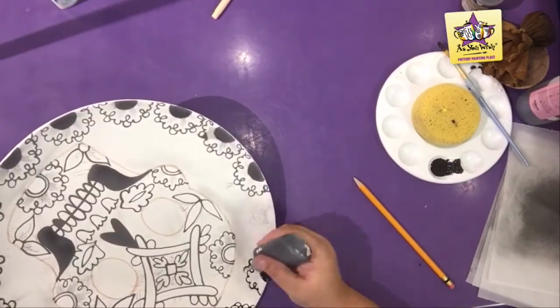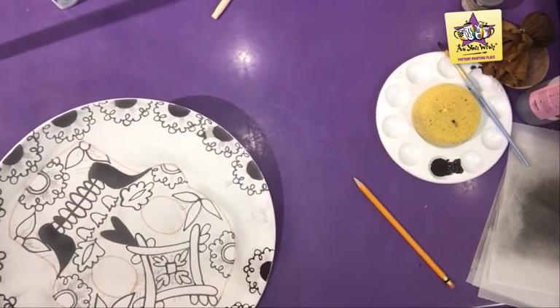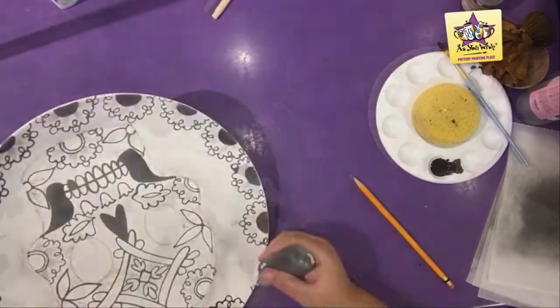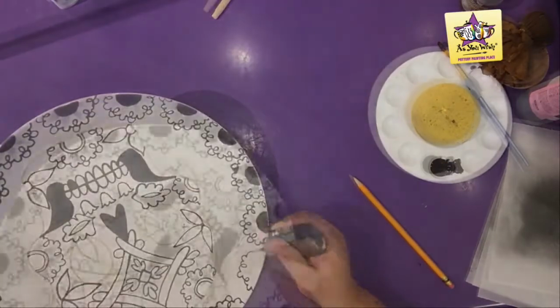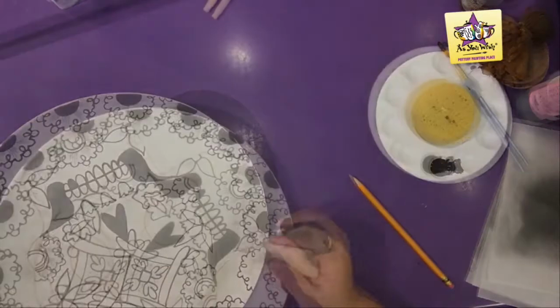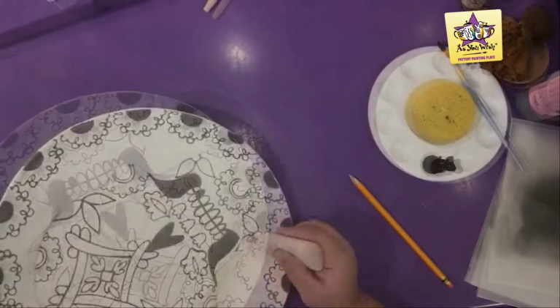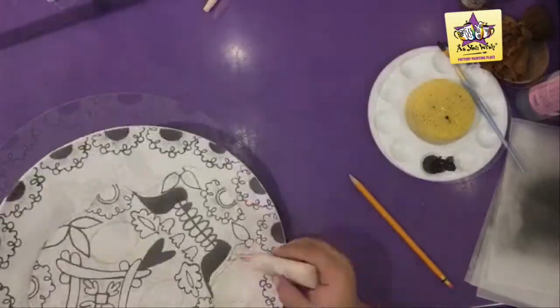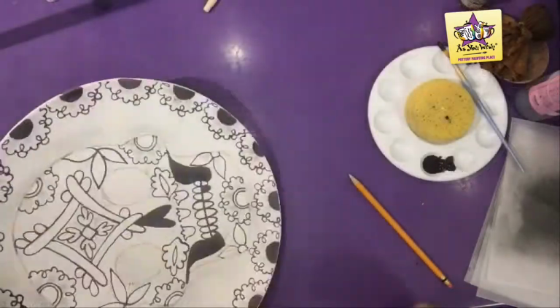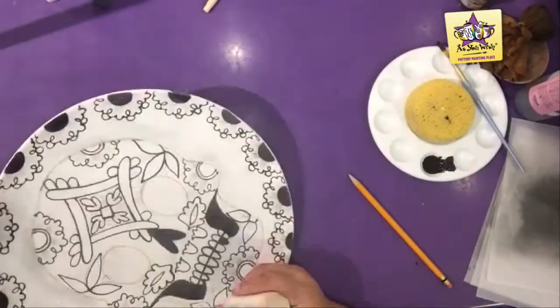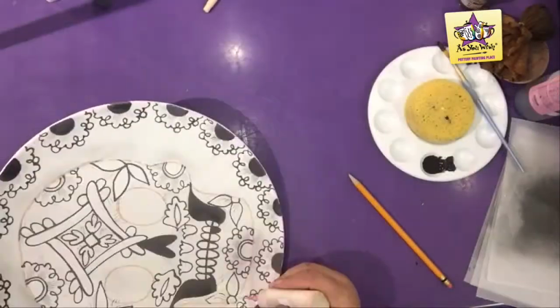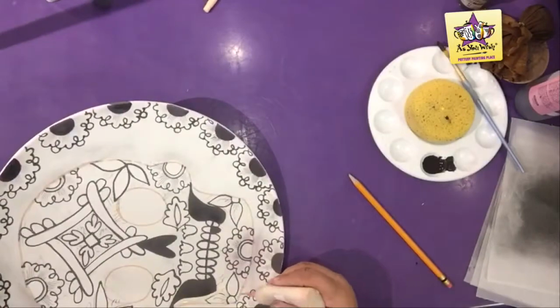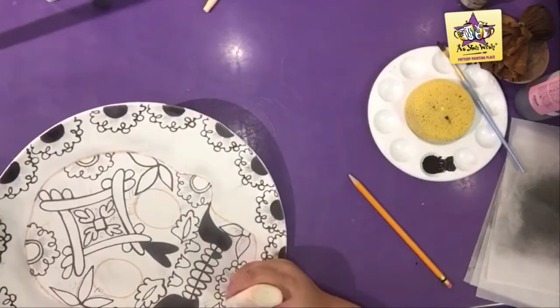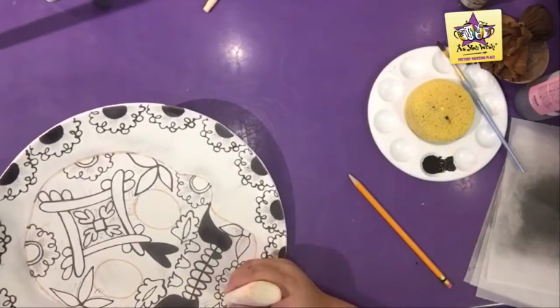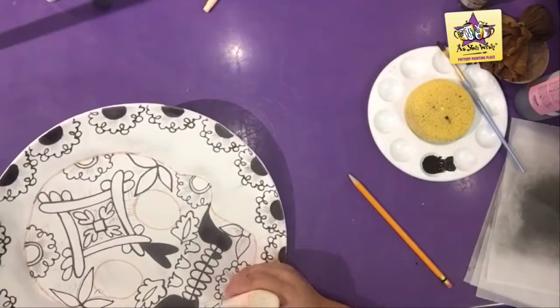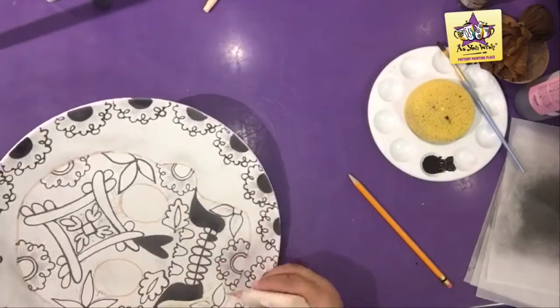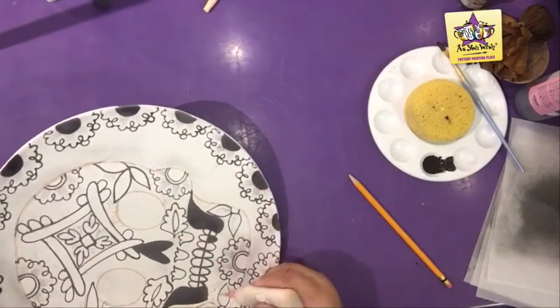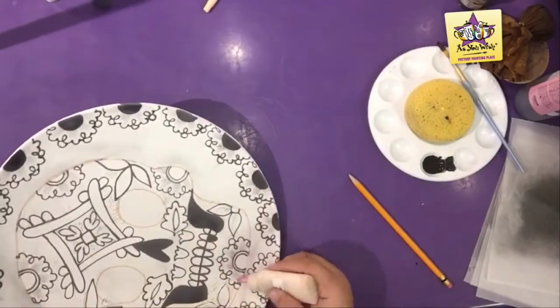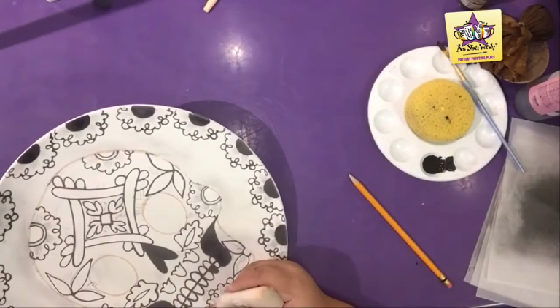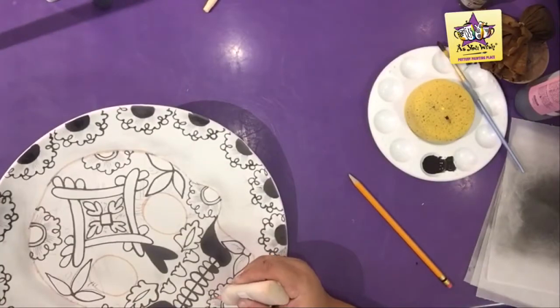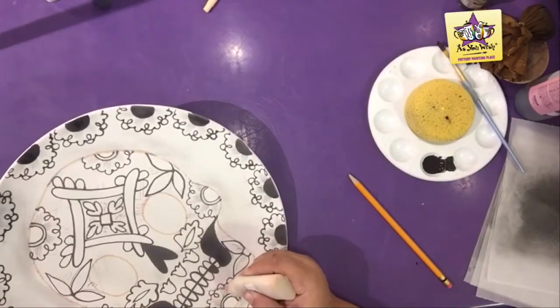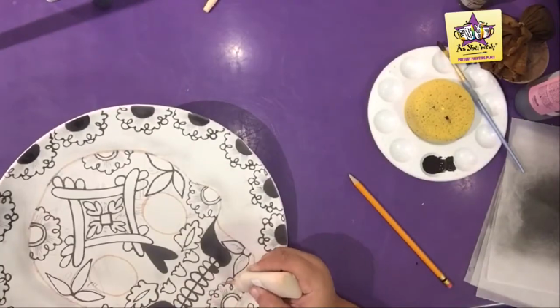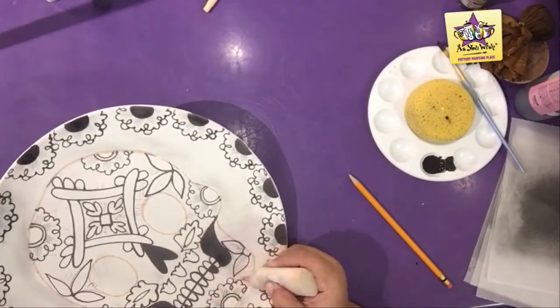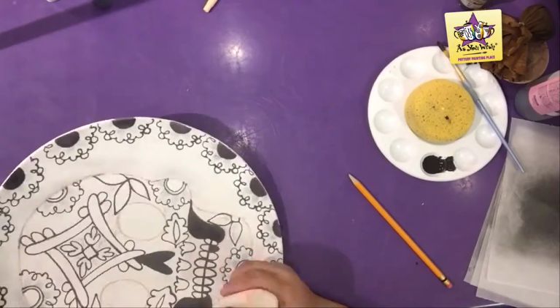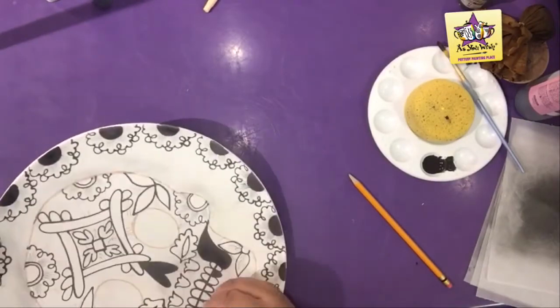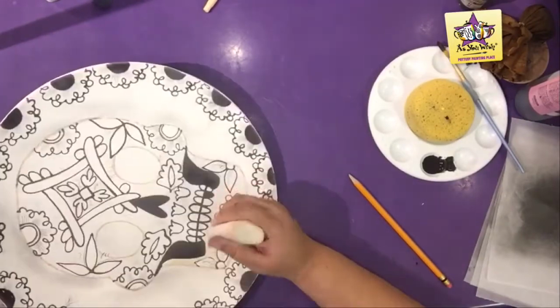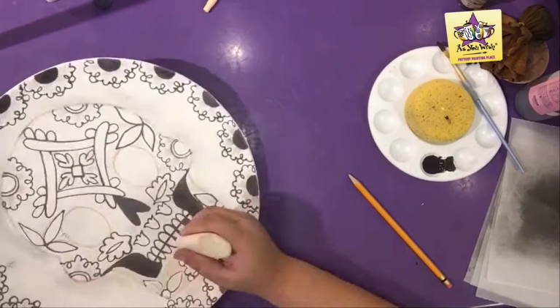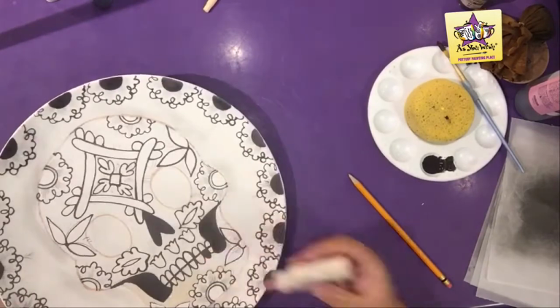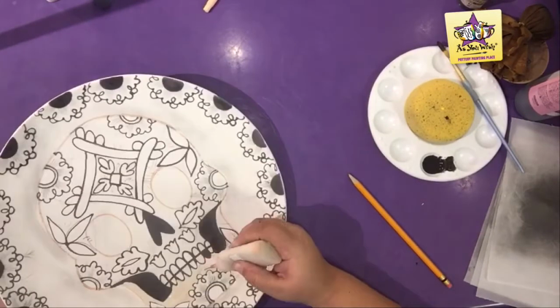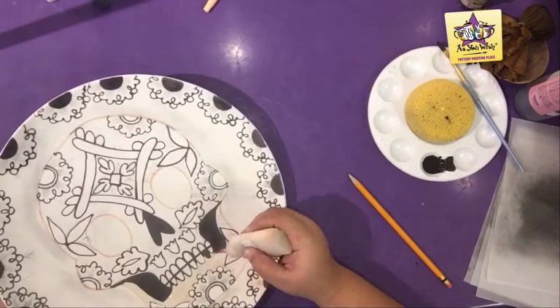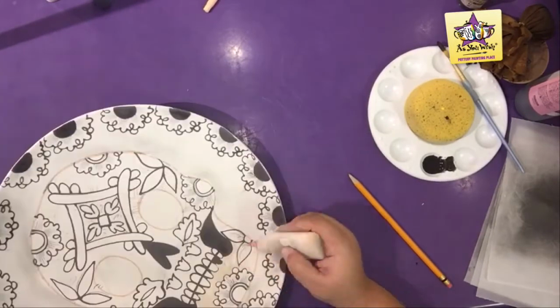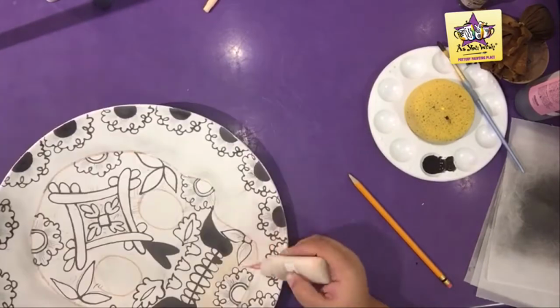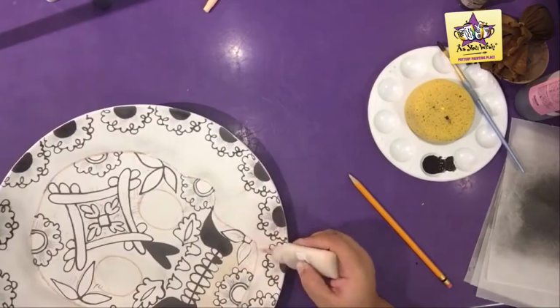To paint the bone, use a mellow yellow fun writer. Work on sections, little by little.